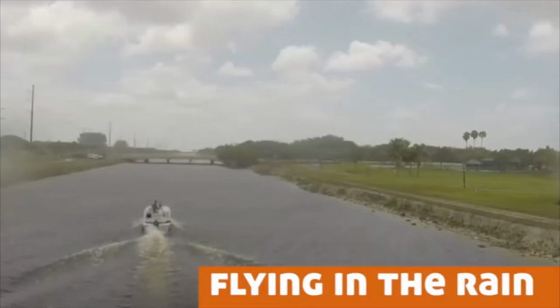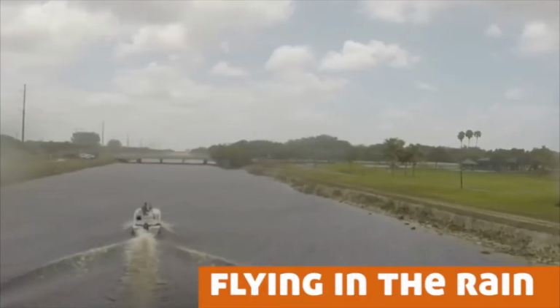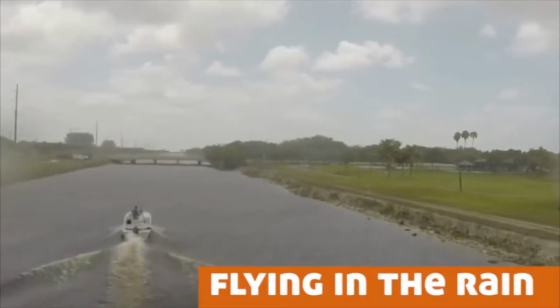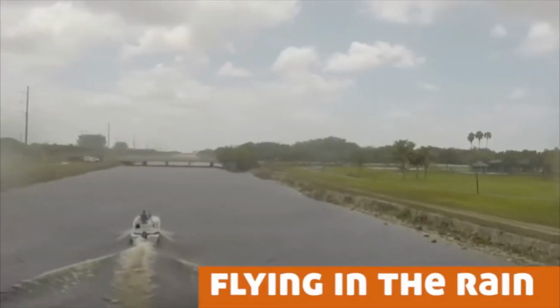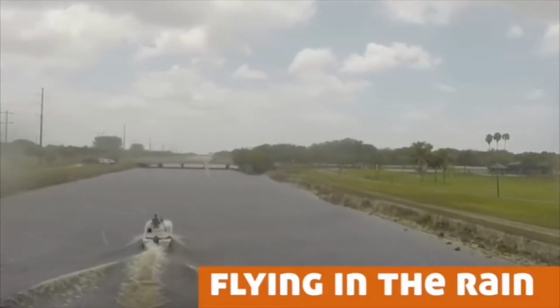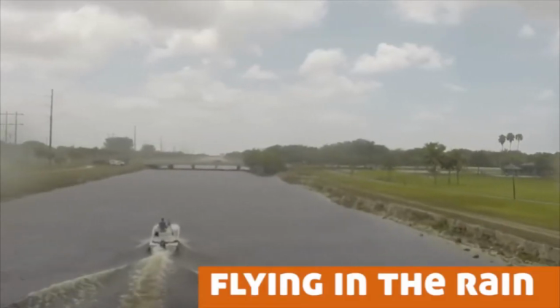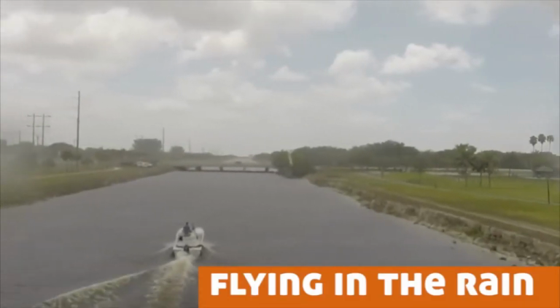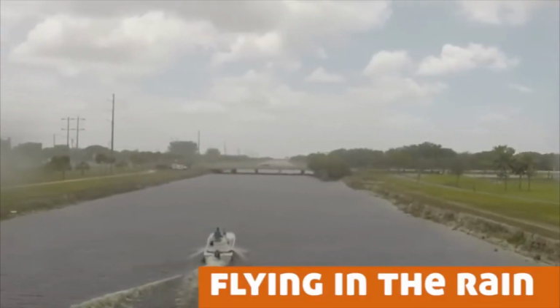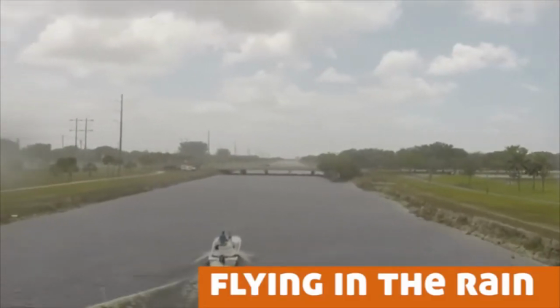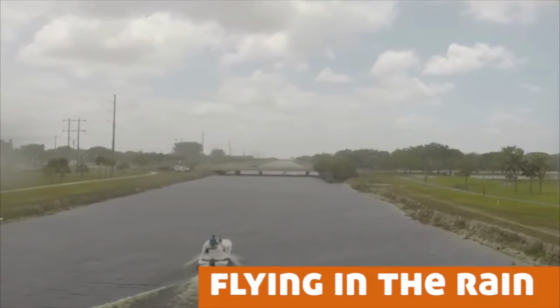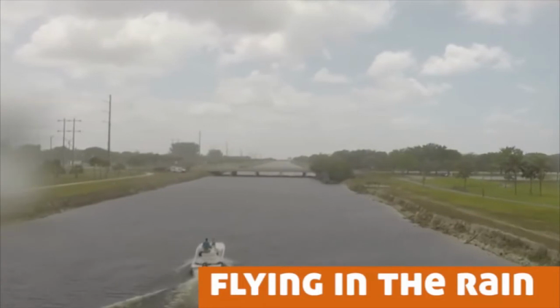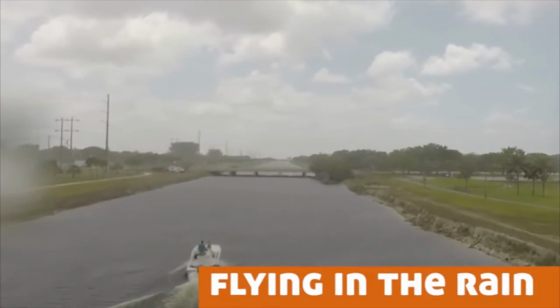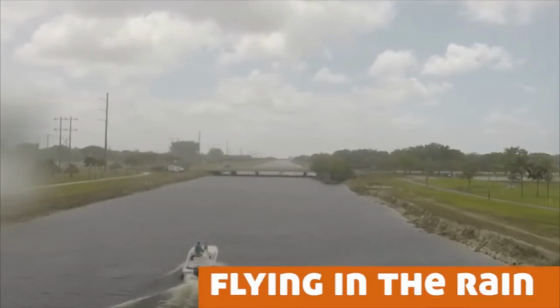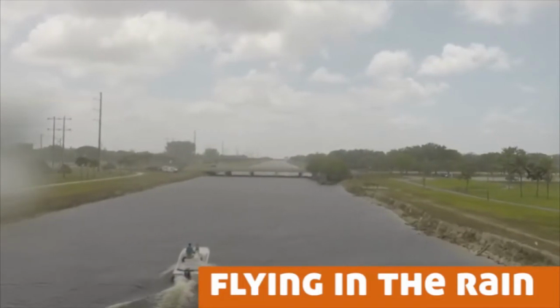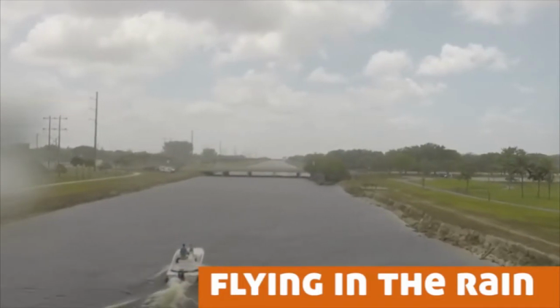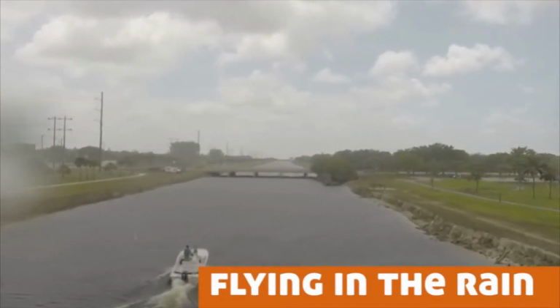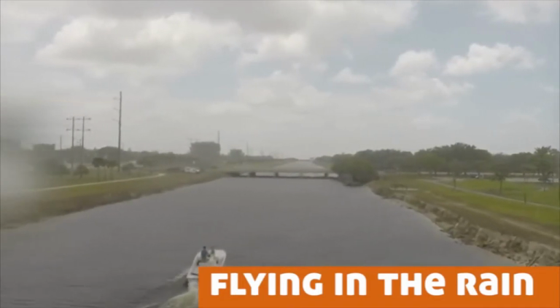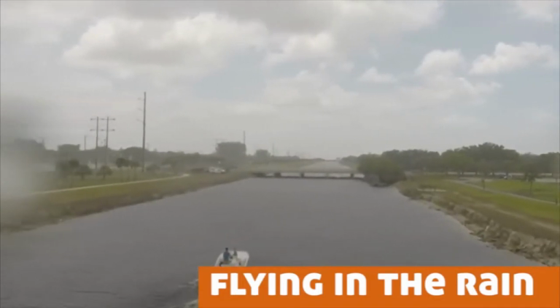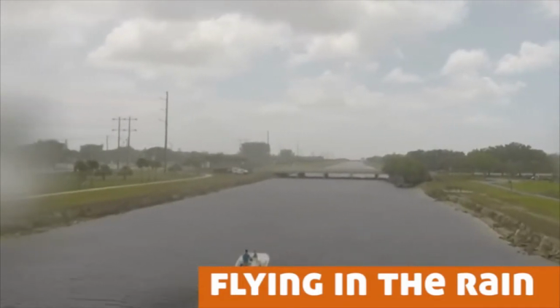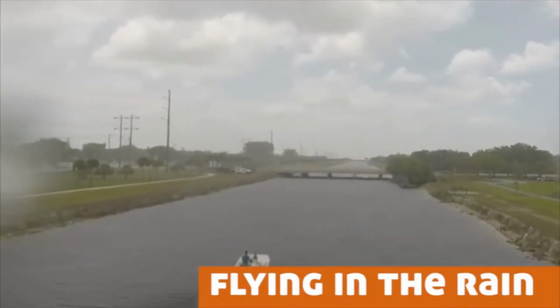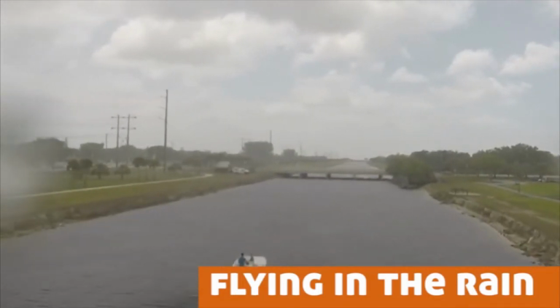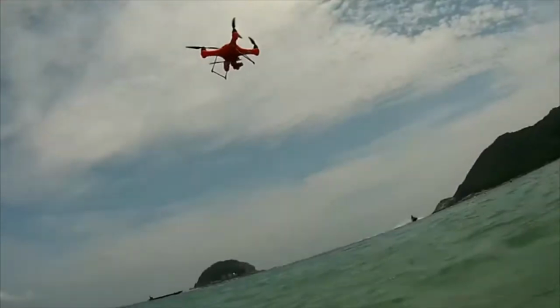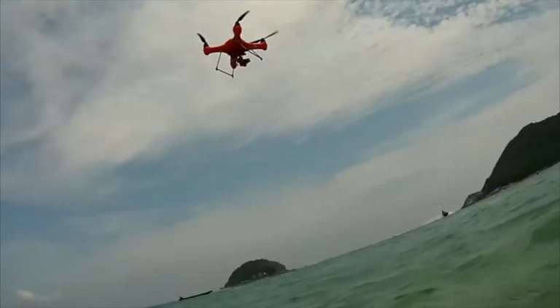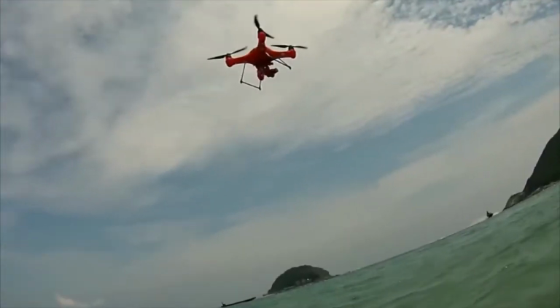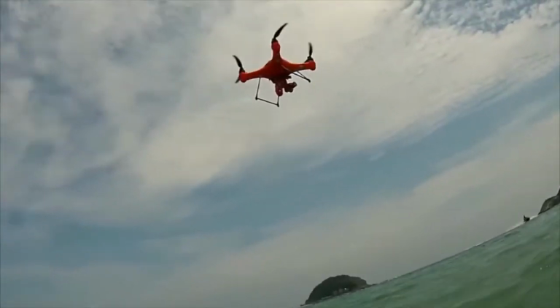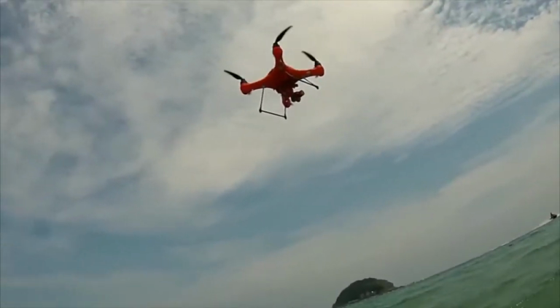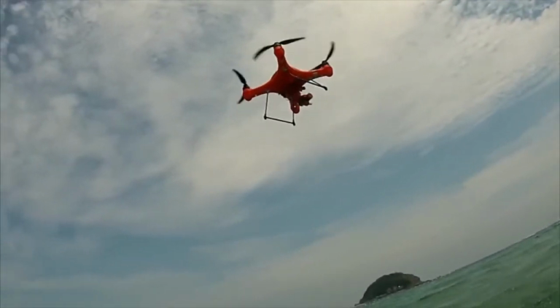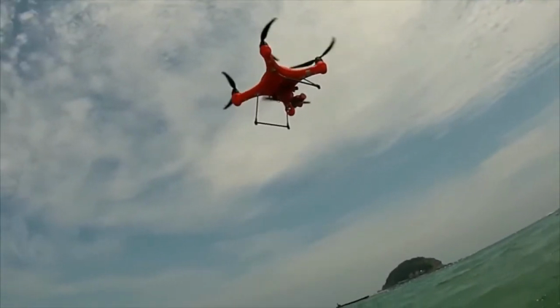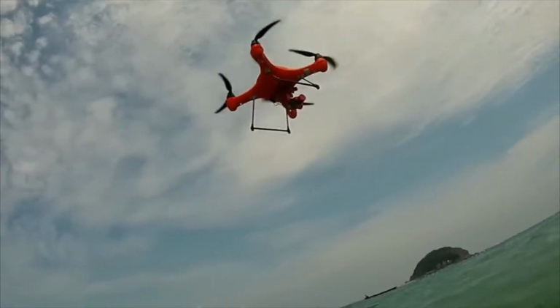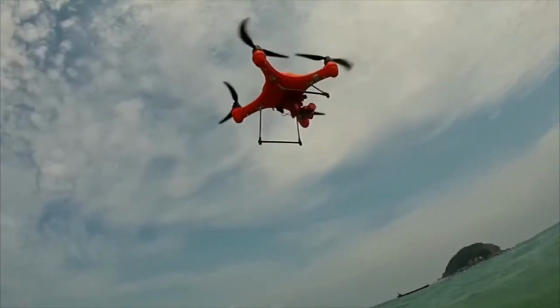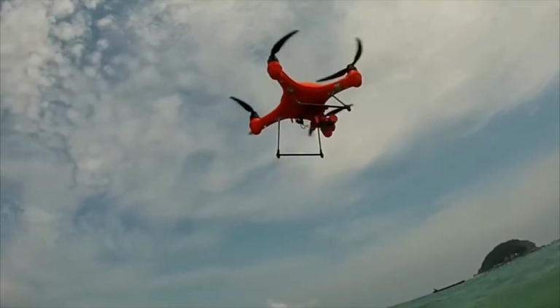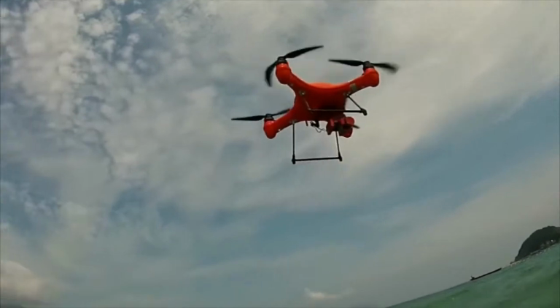Today we're coming back to Kickstarter and hope that you can help us continue the dream of delivering the best Splash Drone yet. Thanks!